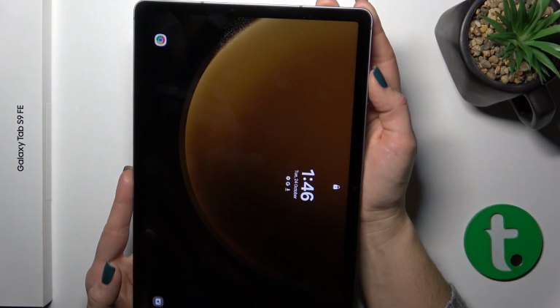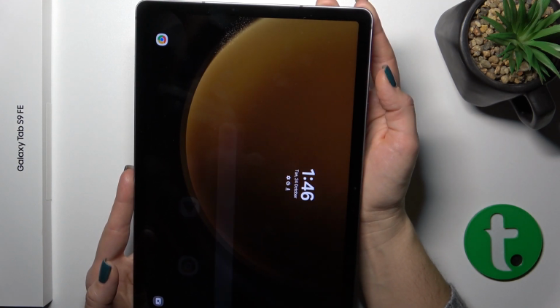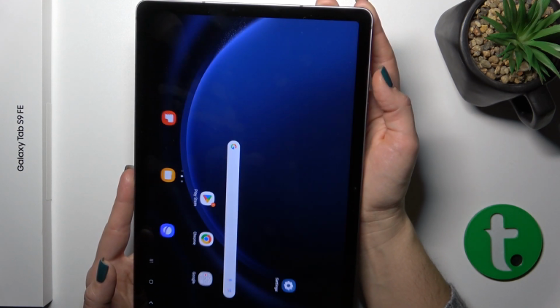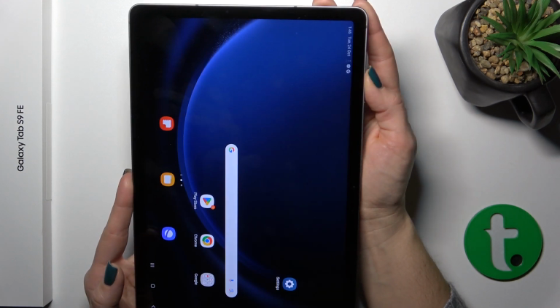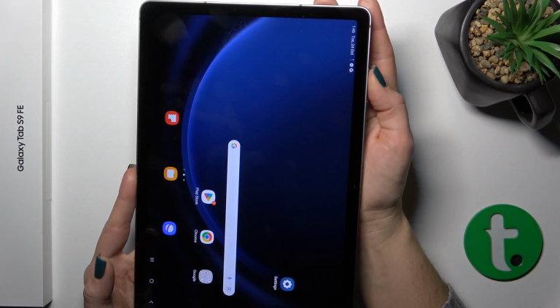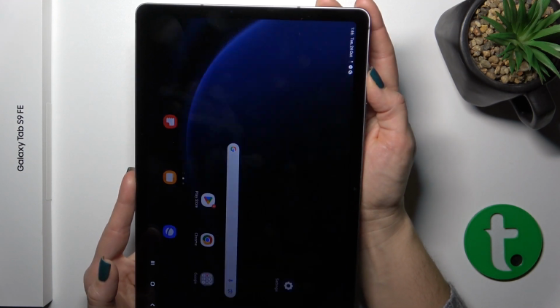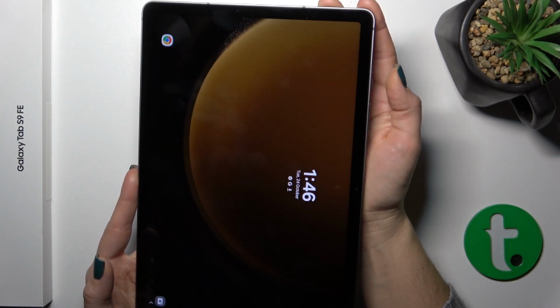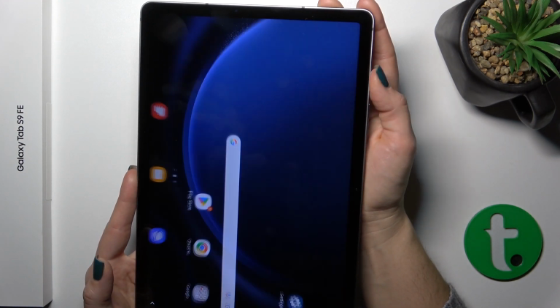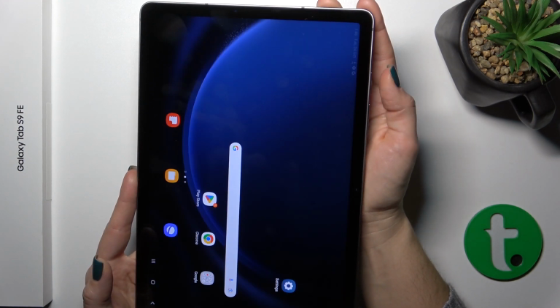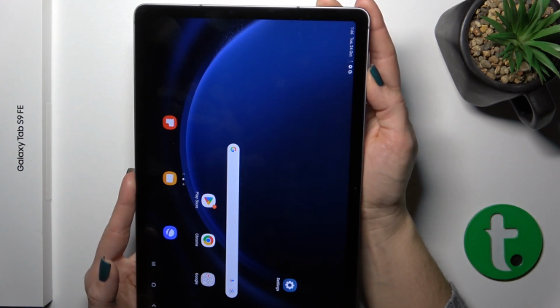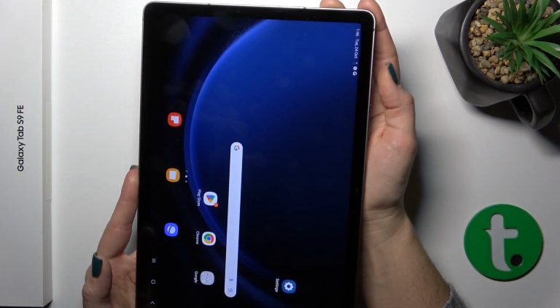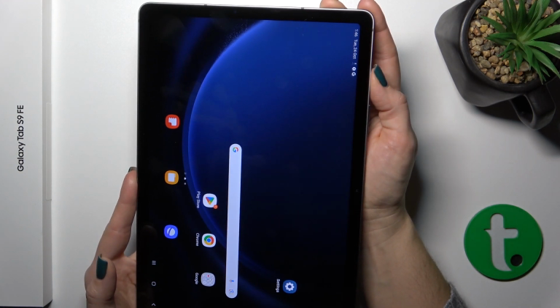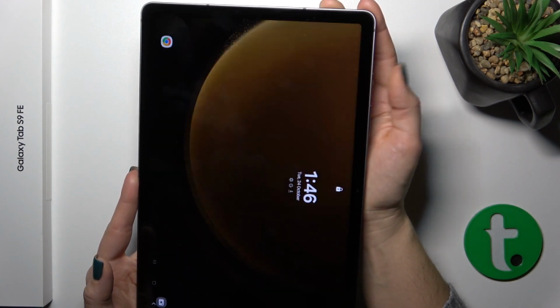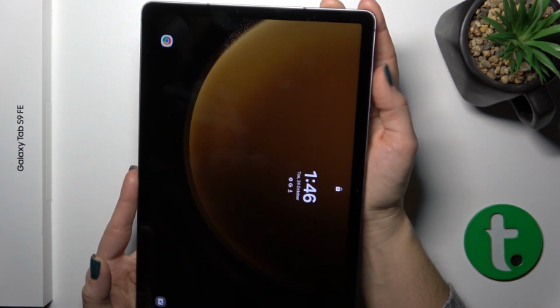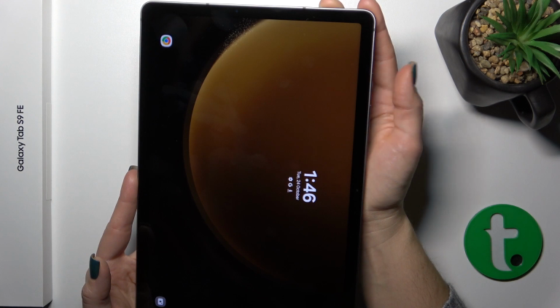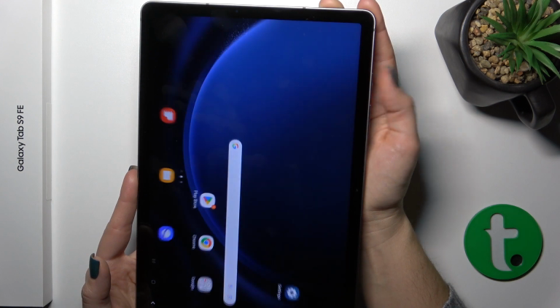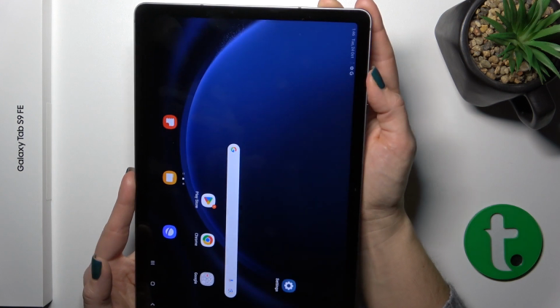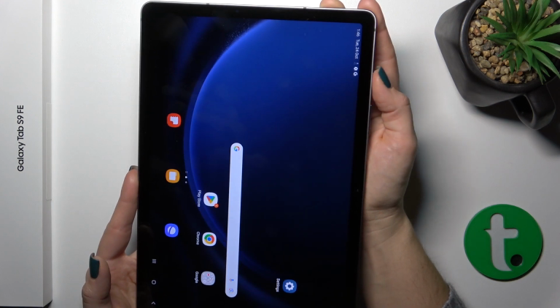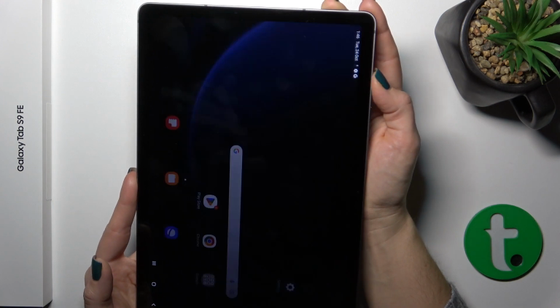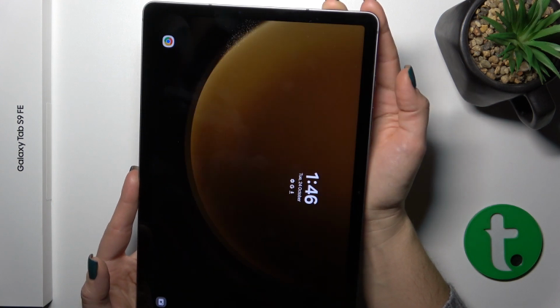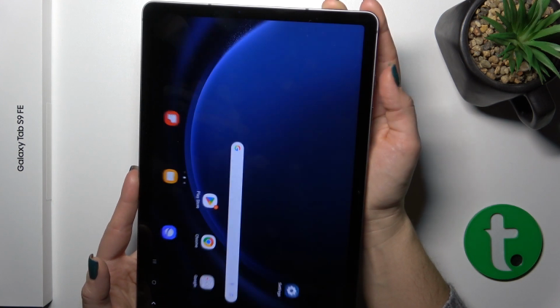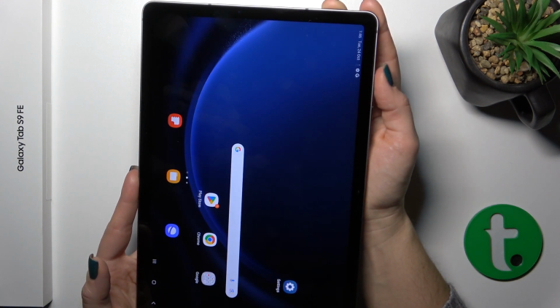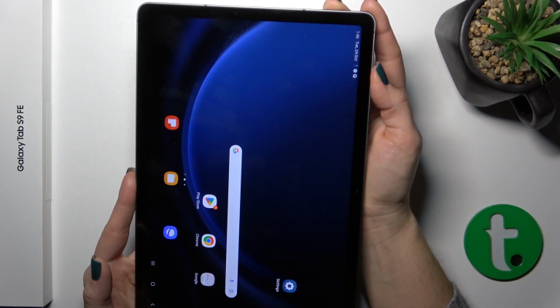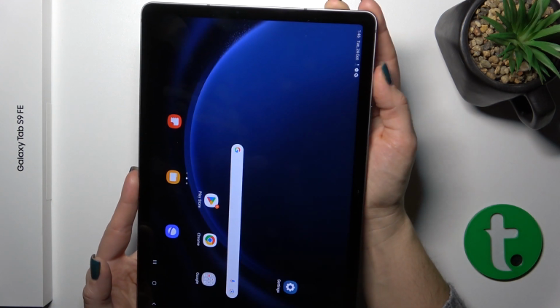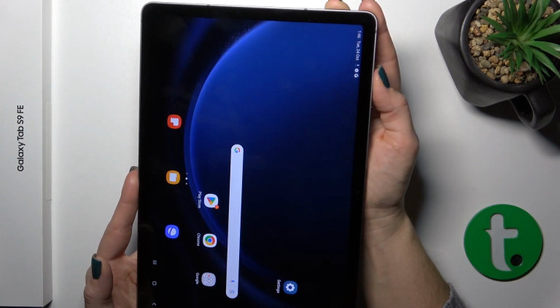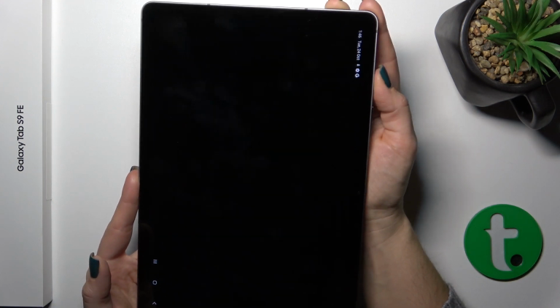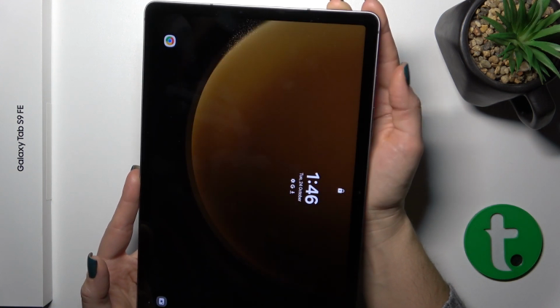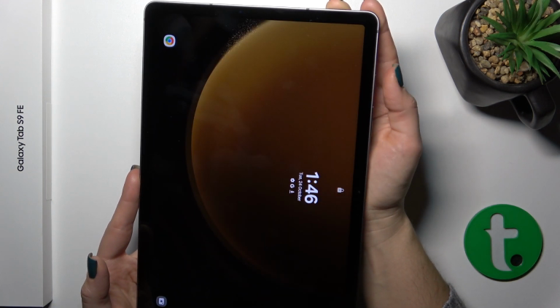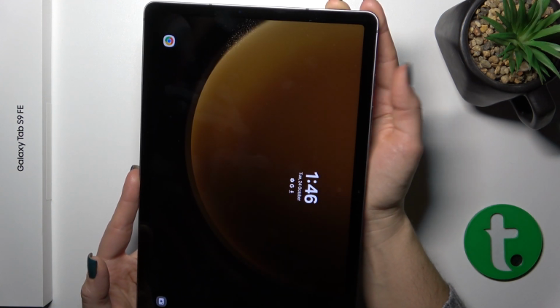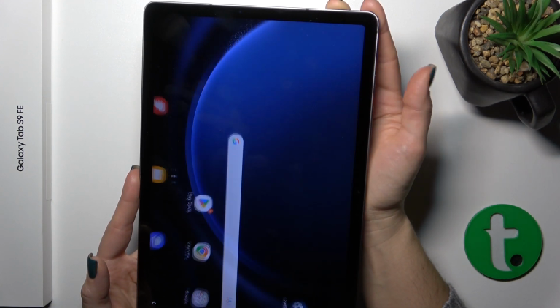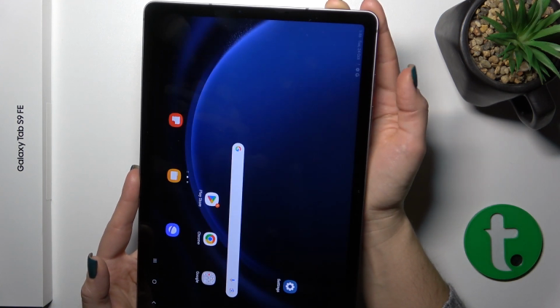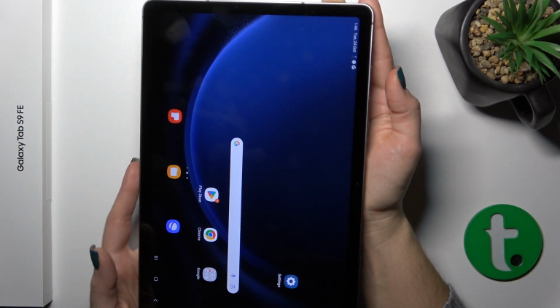Let's start. One, two, three, four, five.